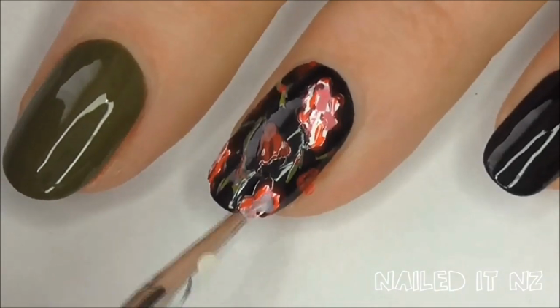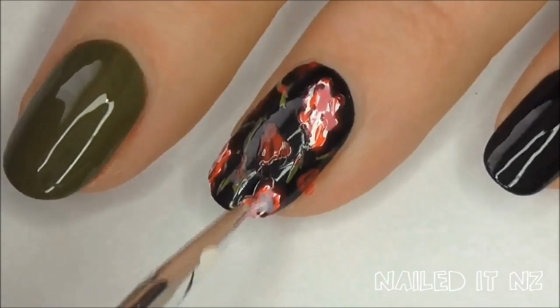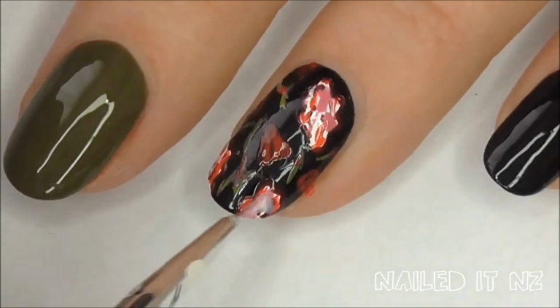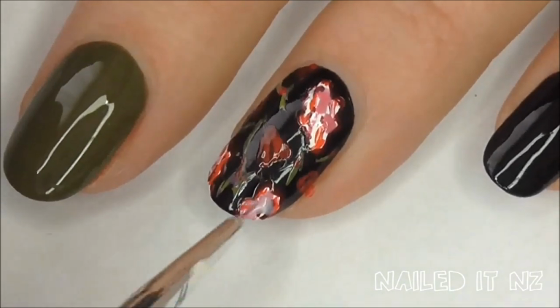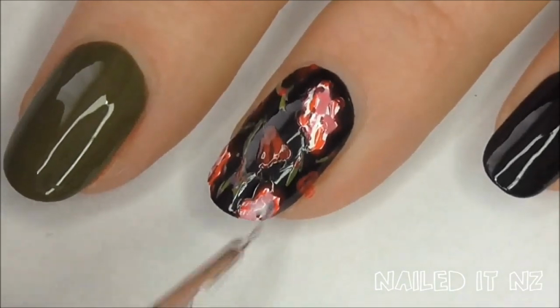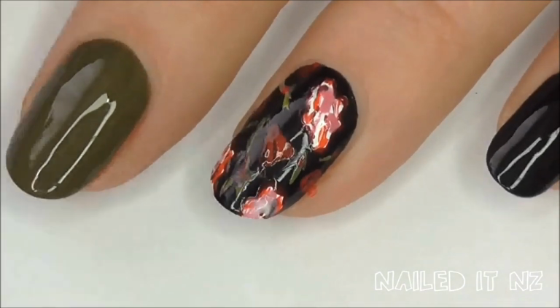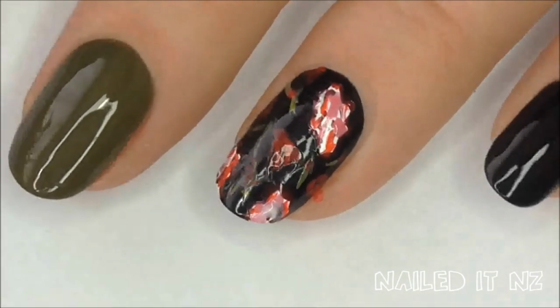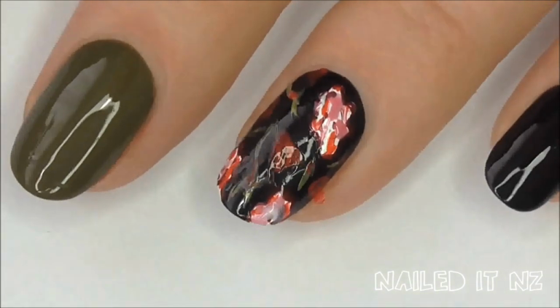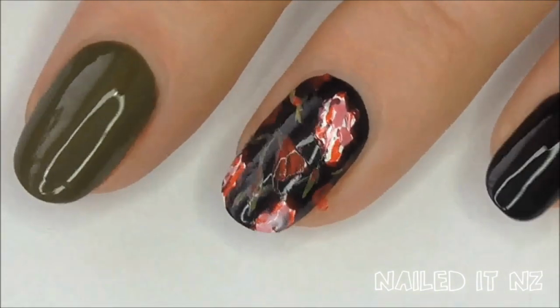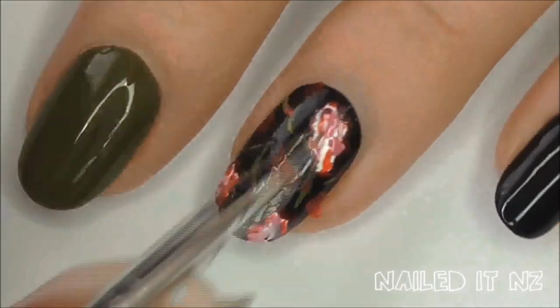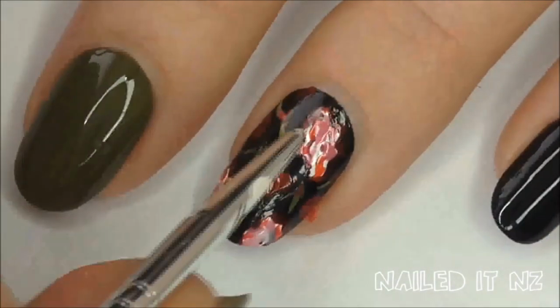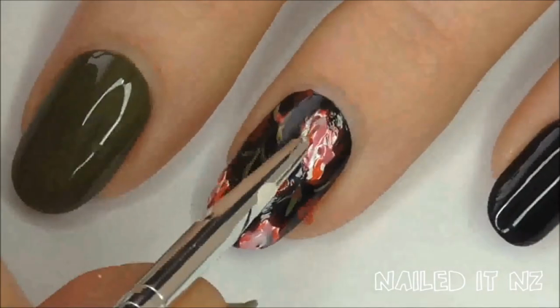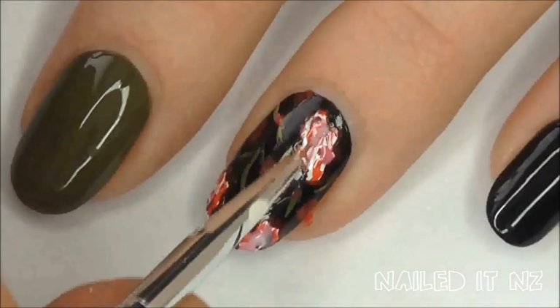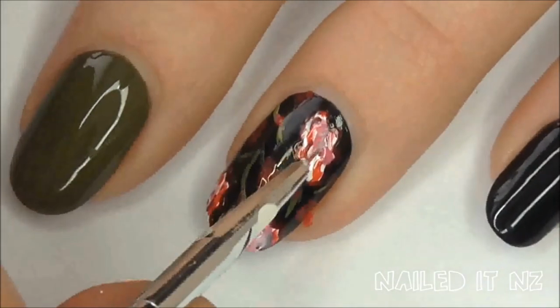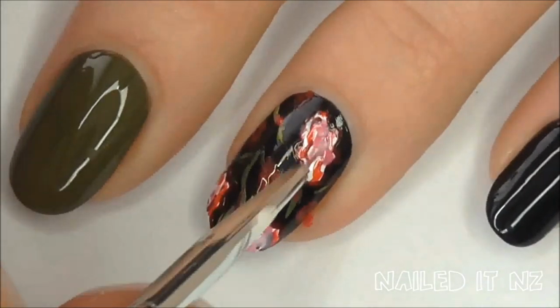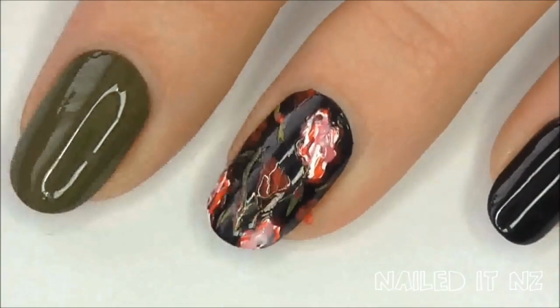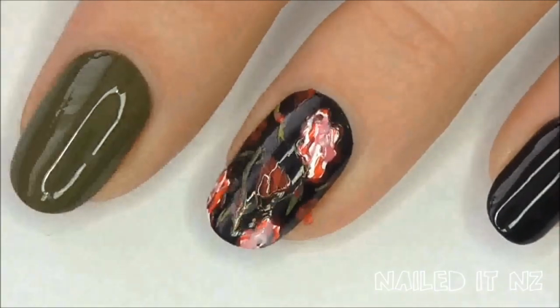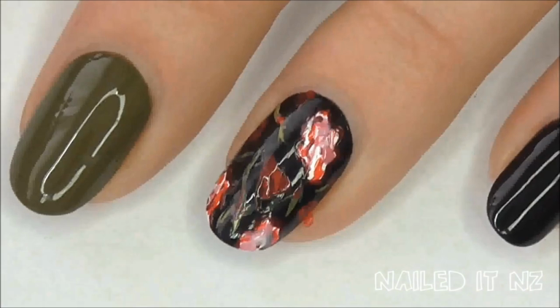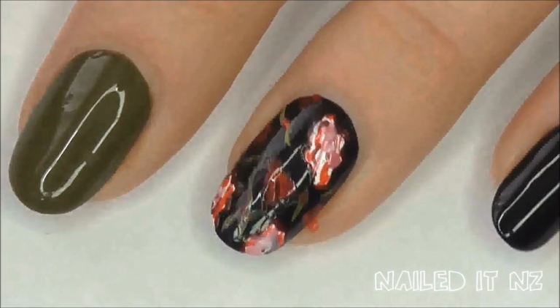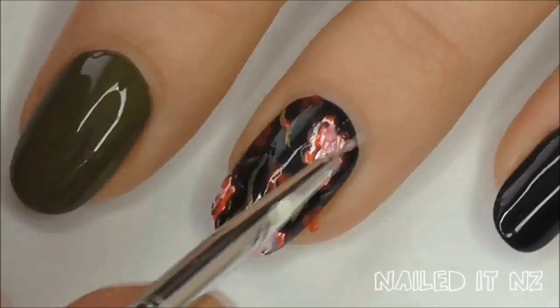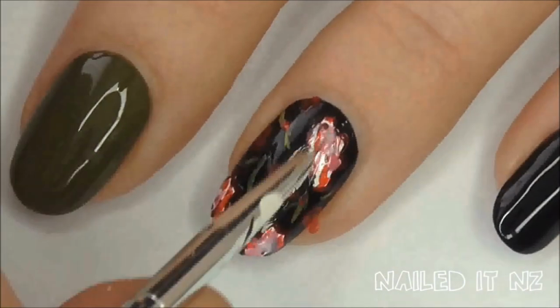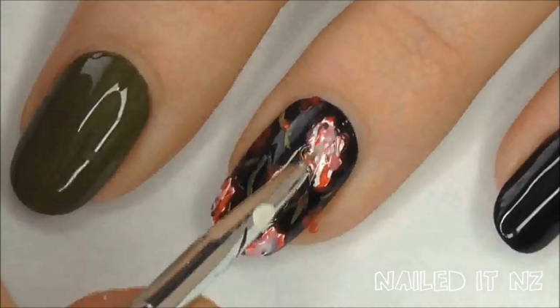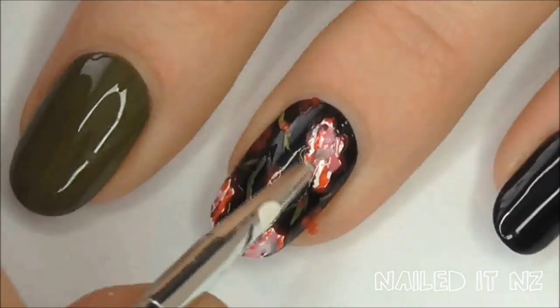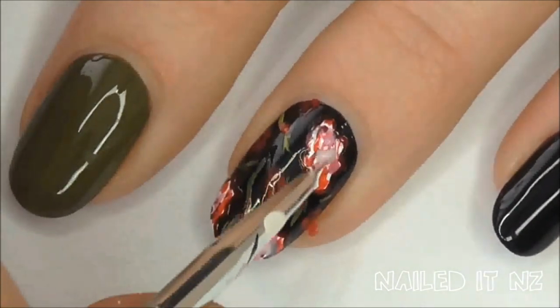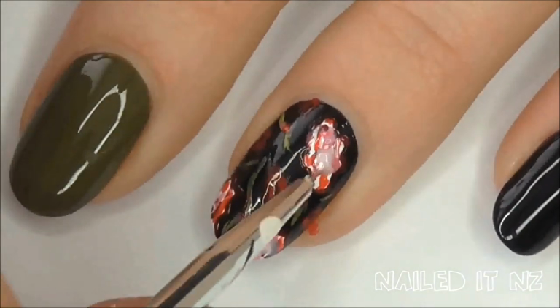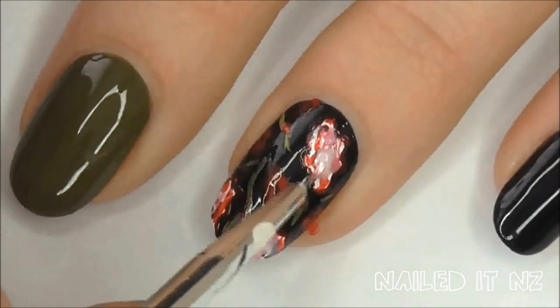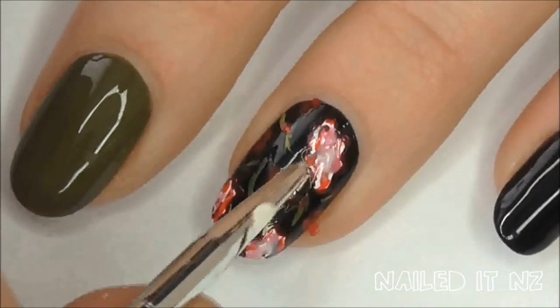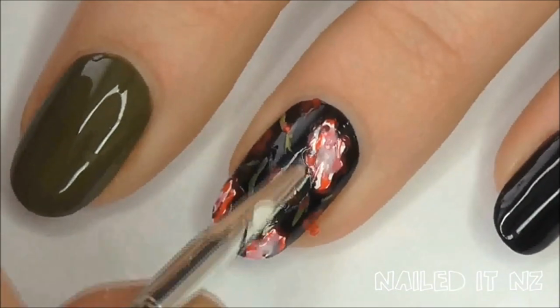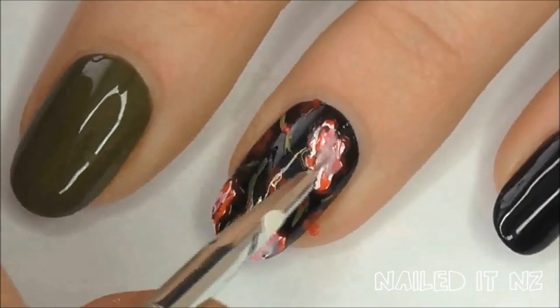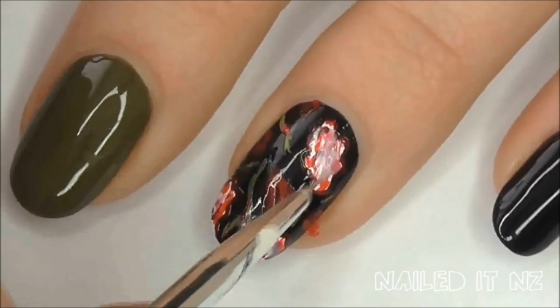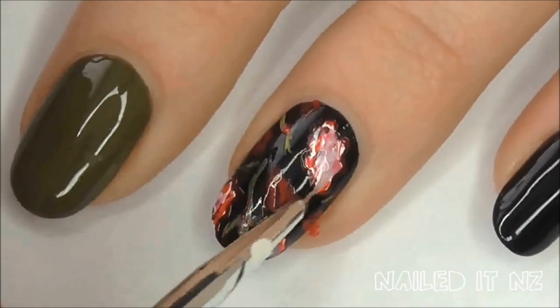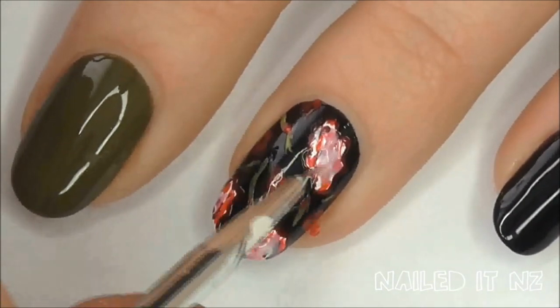It looks kind of strange here with funny blobby bits, but it actually looks way better in real life so just keep going if yours looks weird.